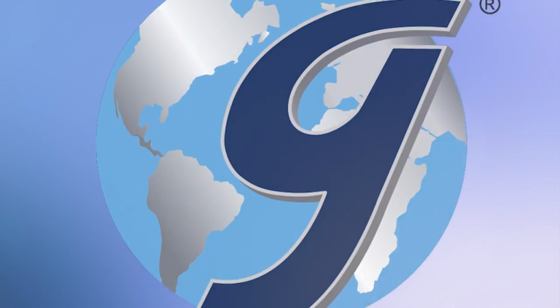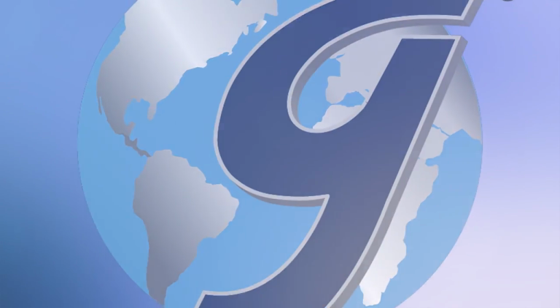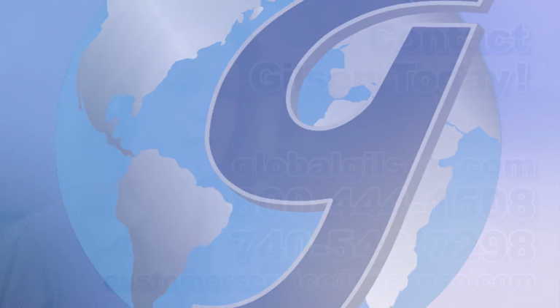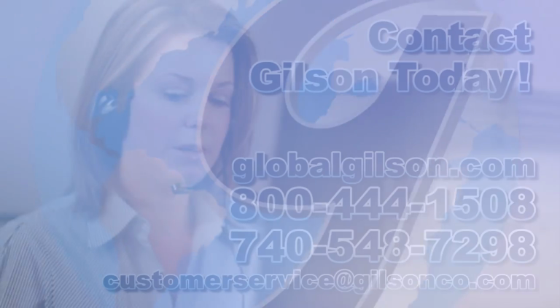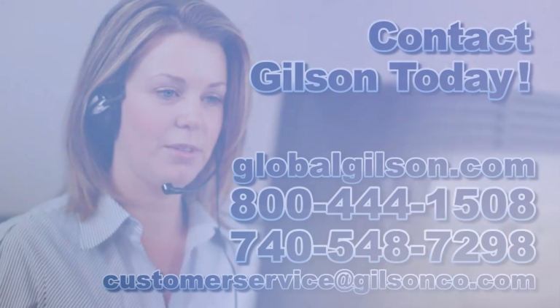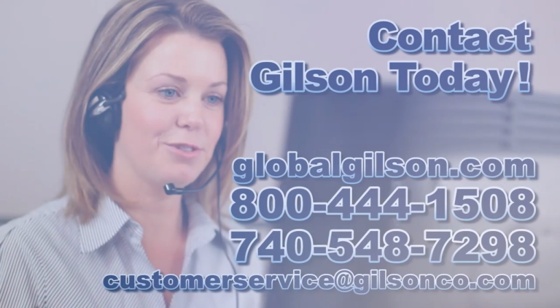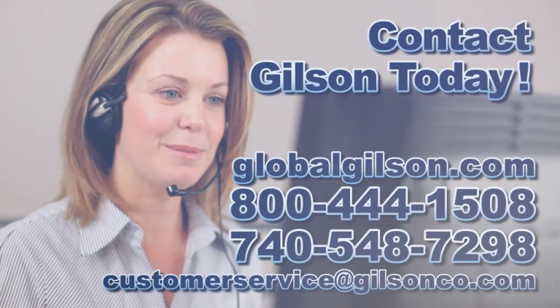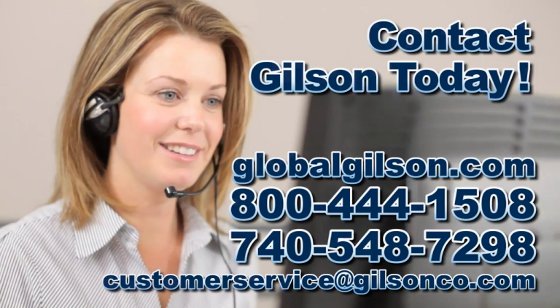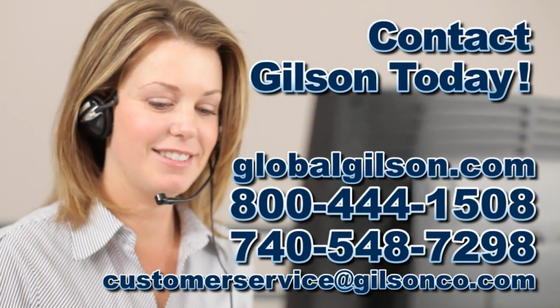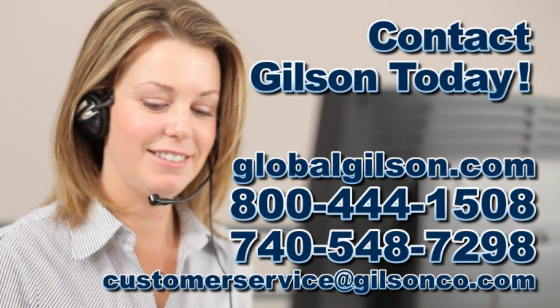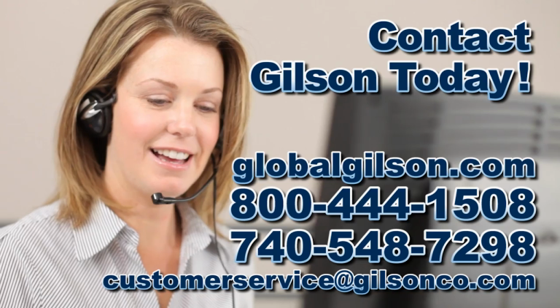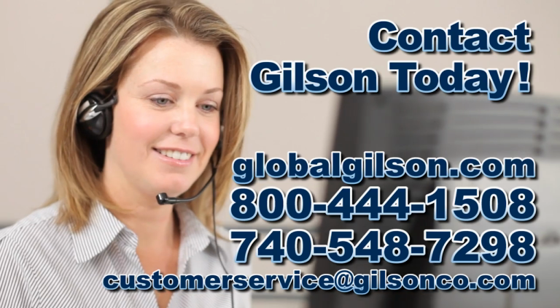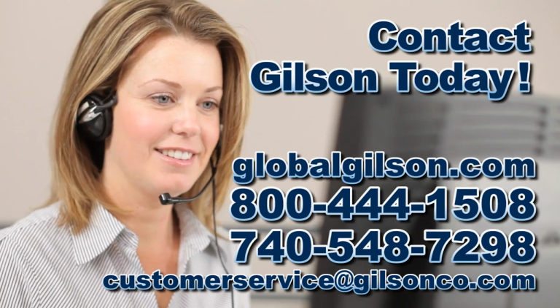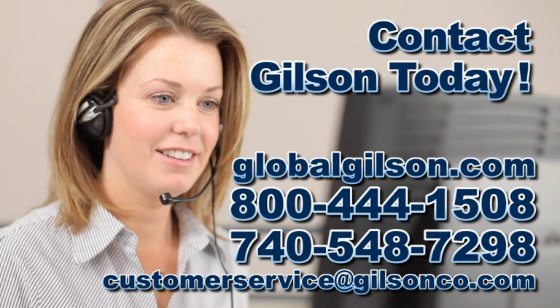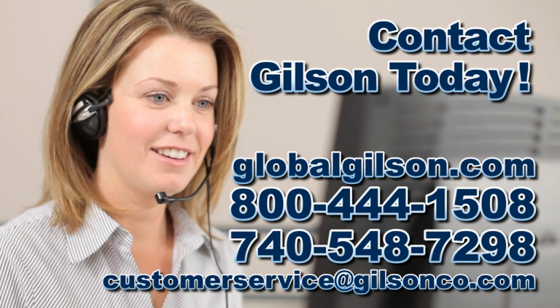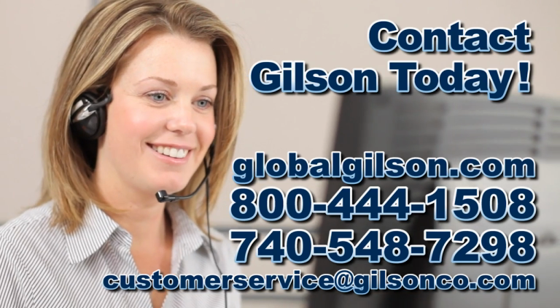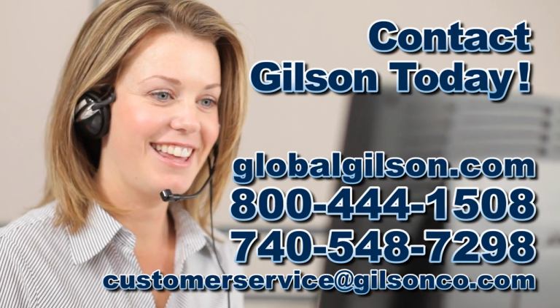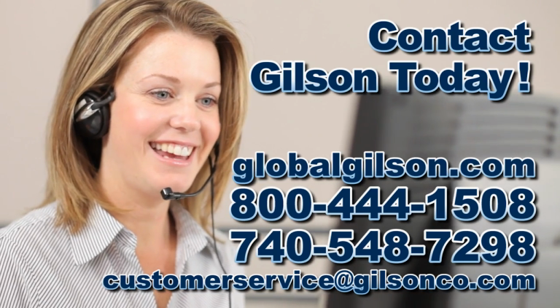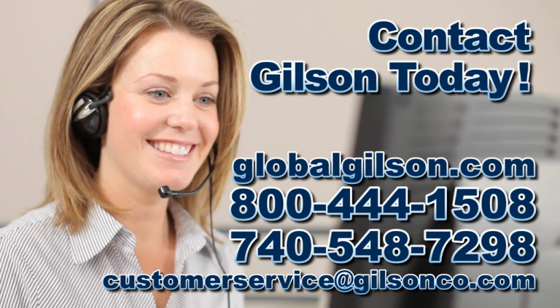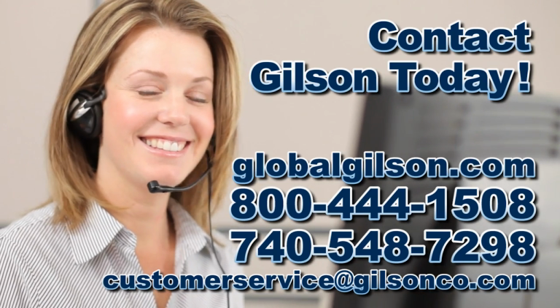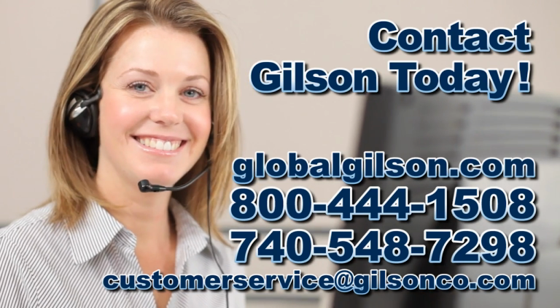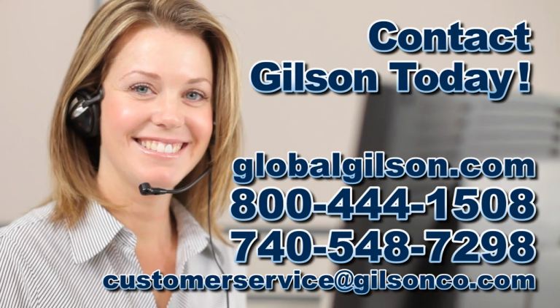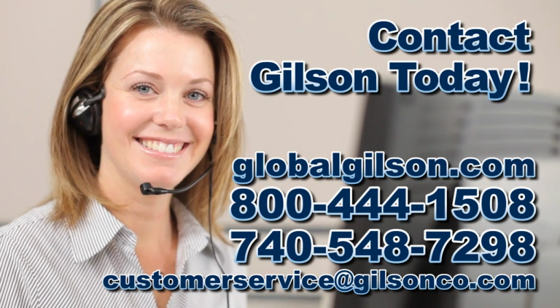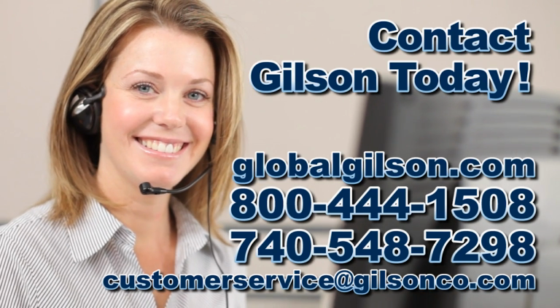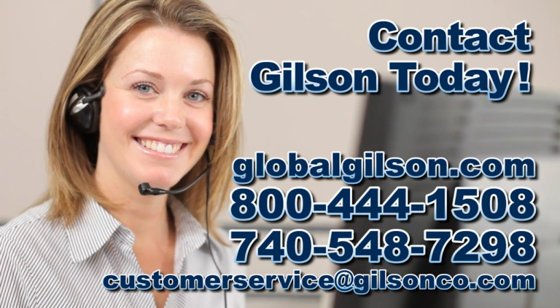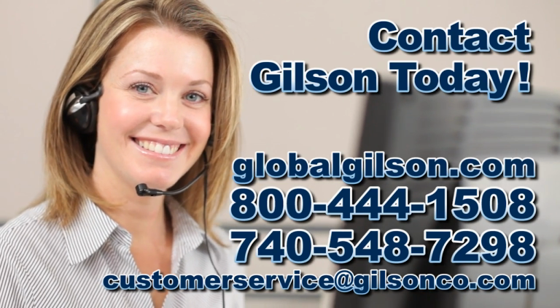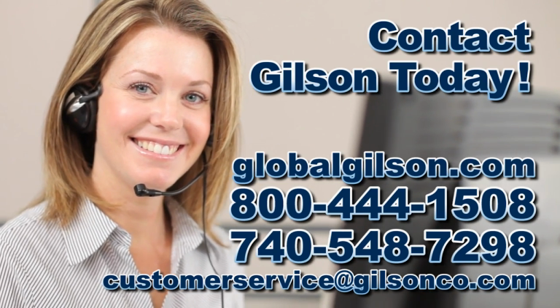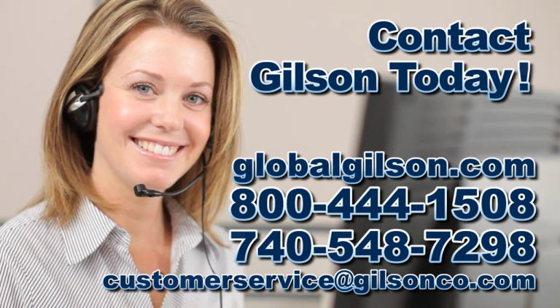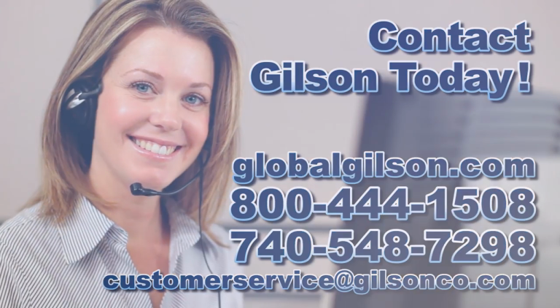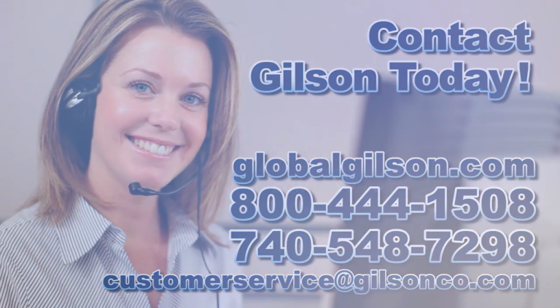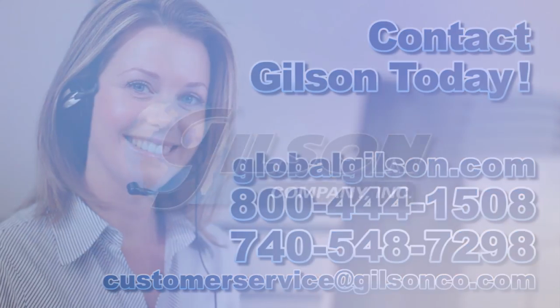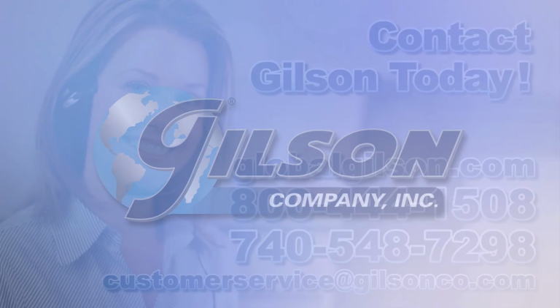For any questions concerning wet sieving samples or for any Gilson product, please contact the Gilson technical support team.